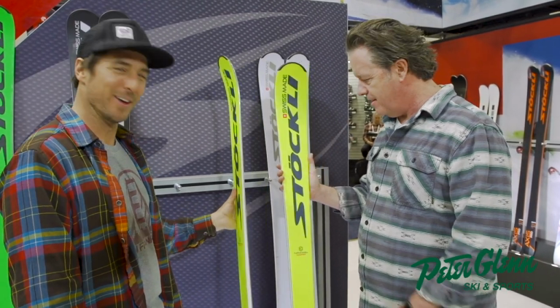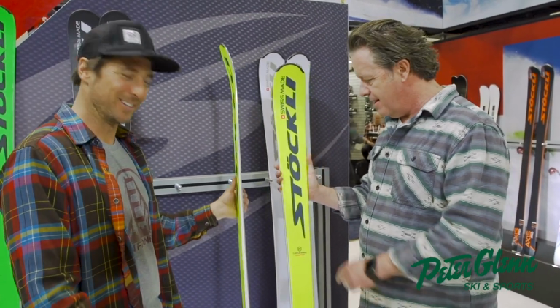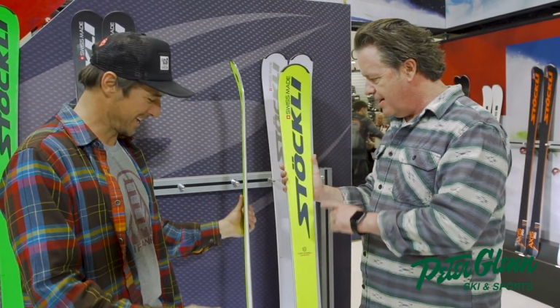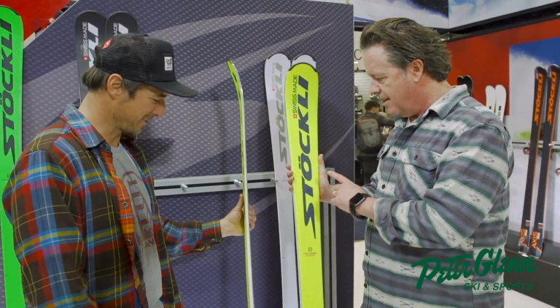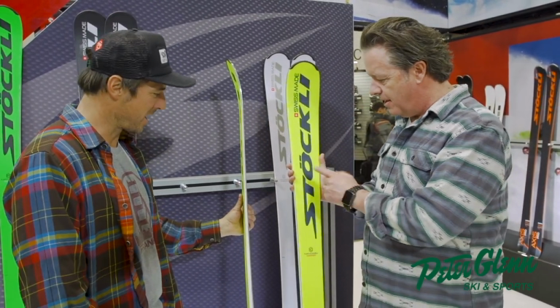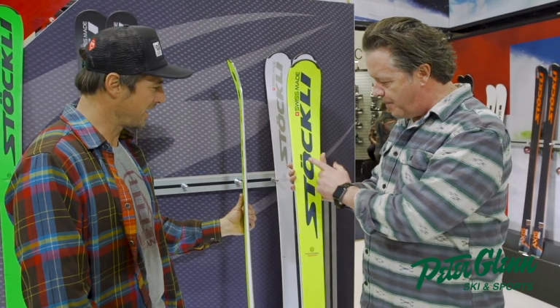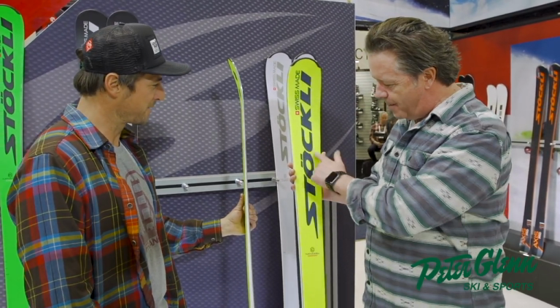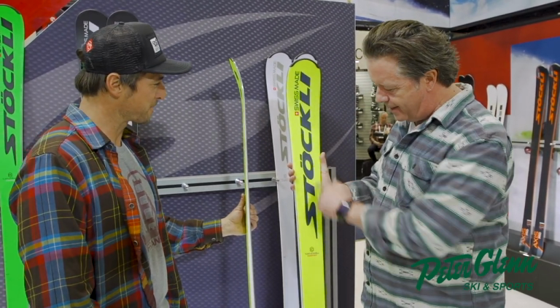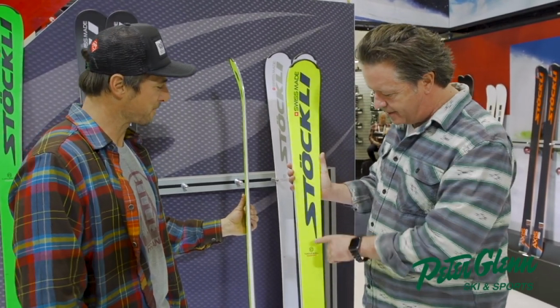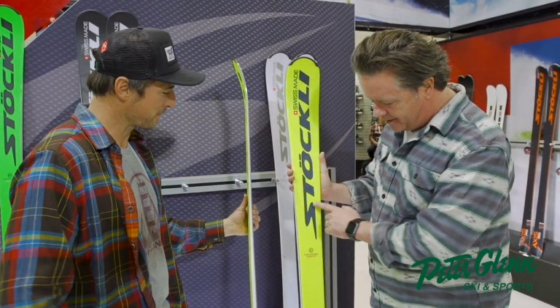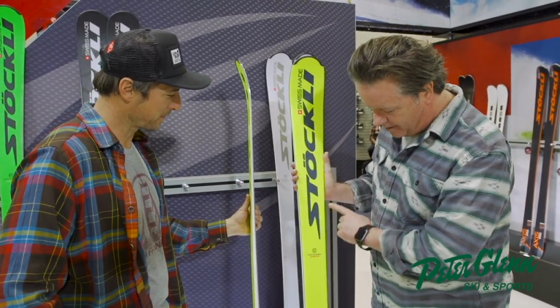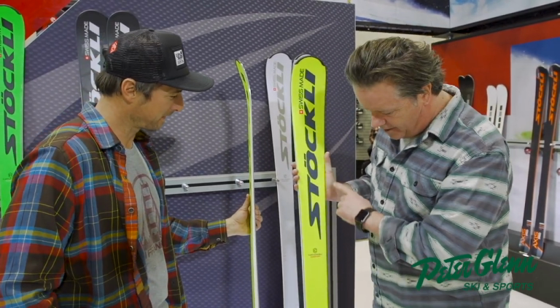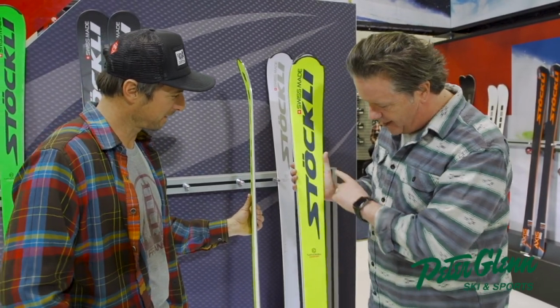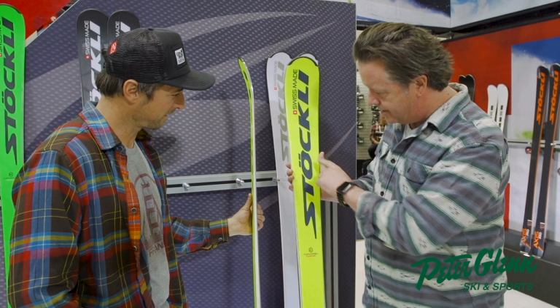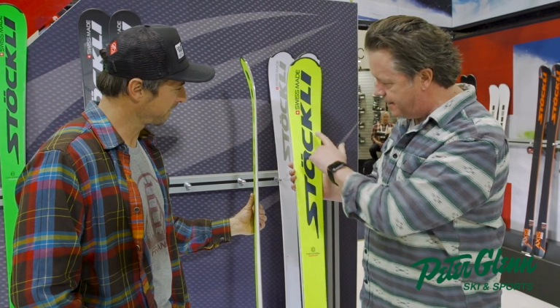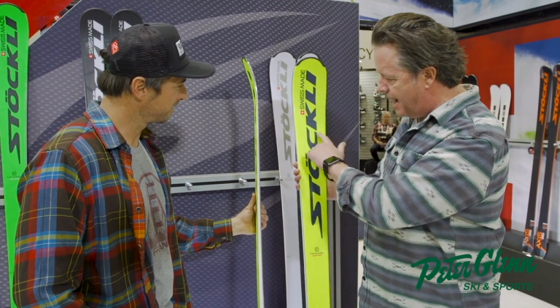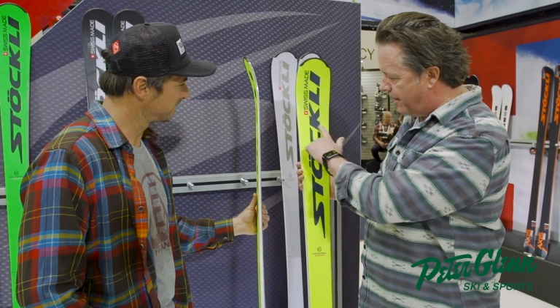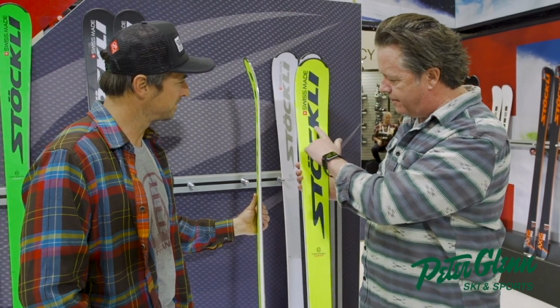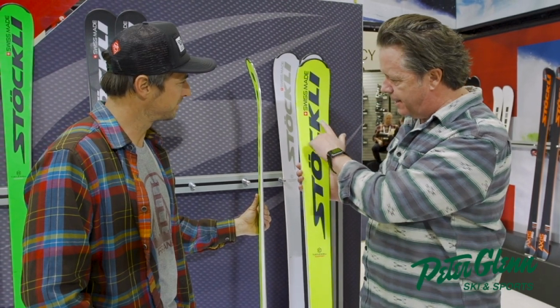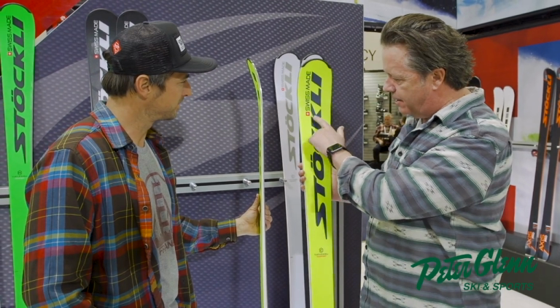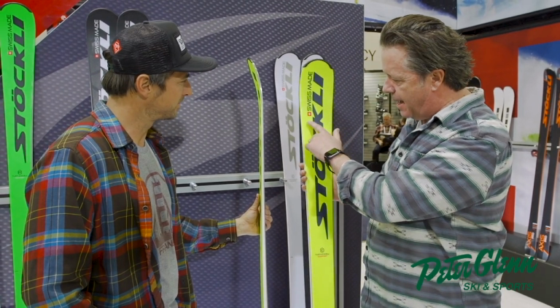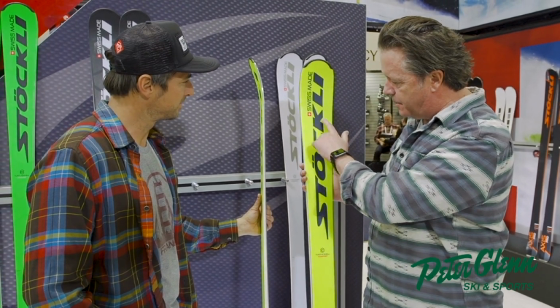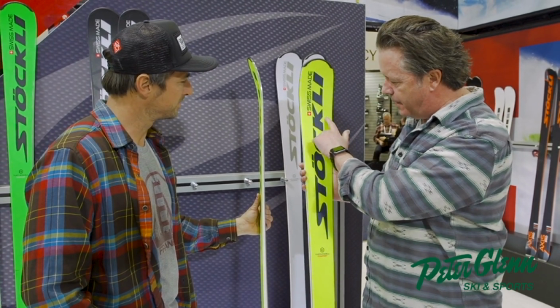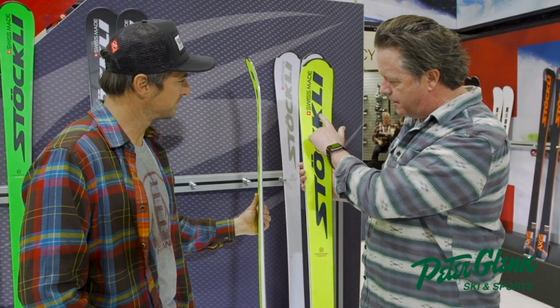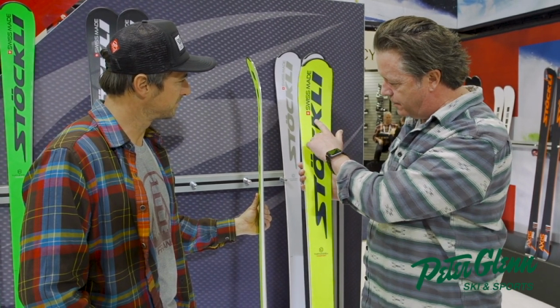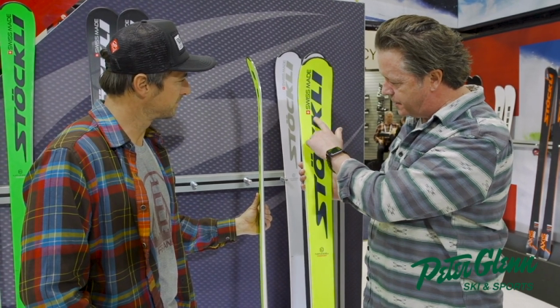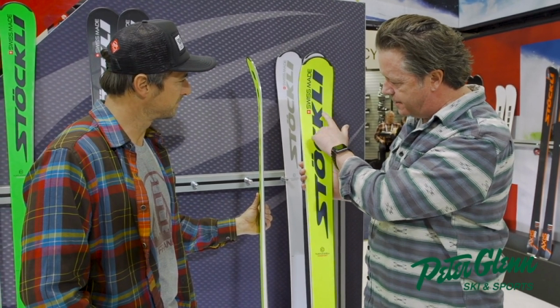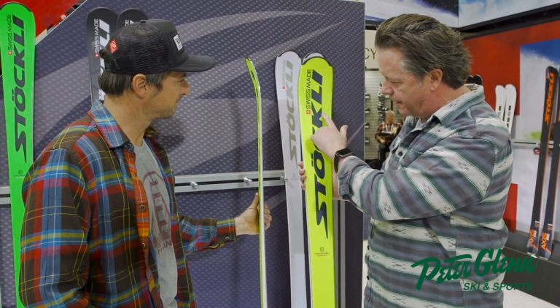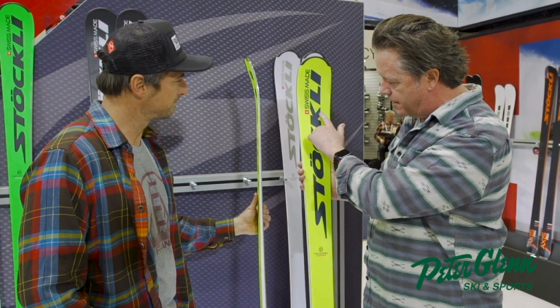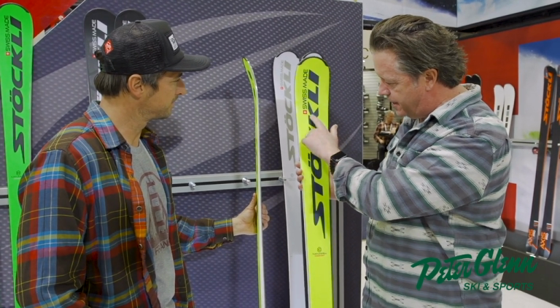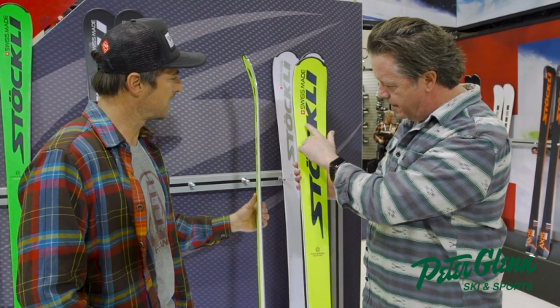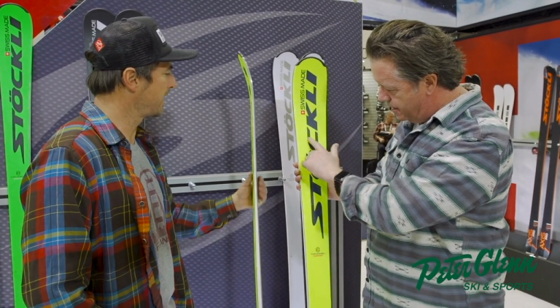We'll work on a sponsorship deal for you. The other part about these skis that's unique is the top layer of Titanal has what we call turtle shell technology.